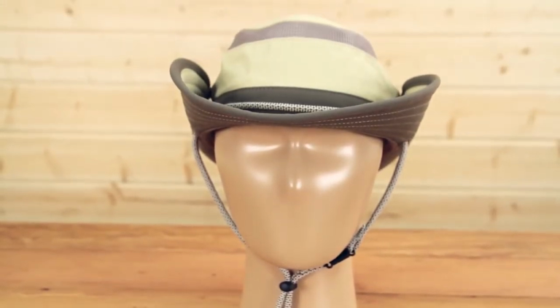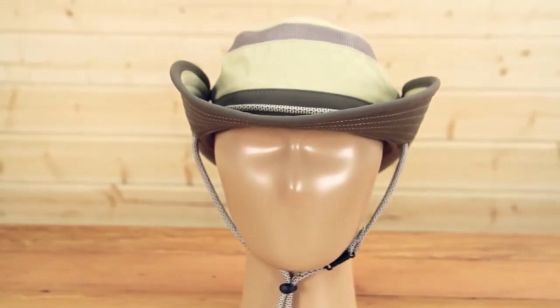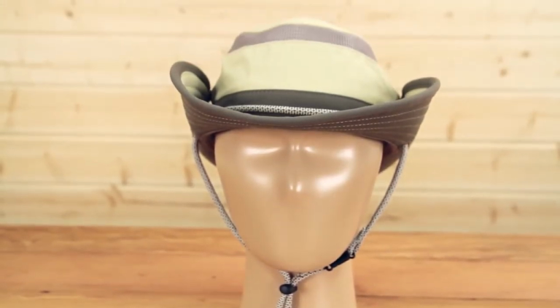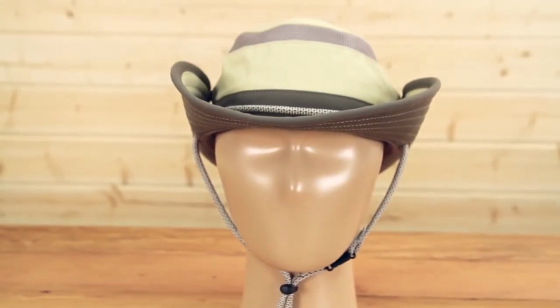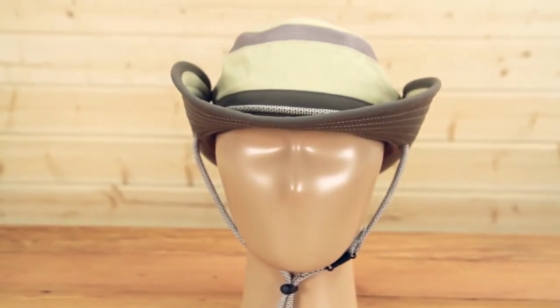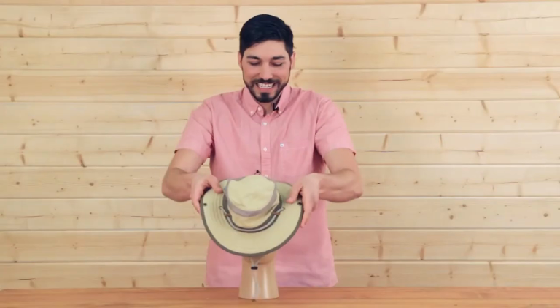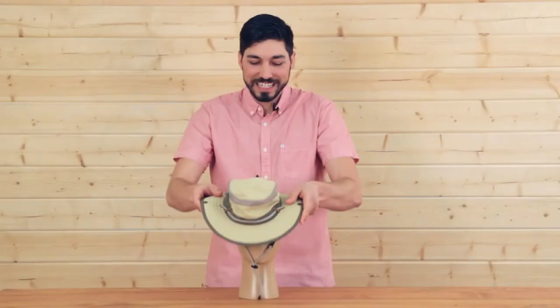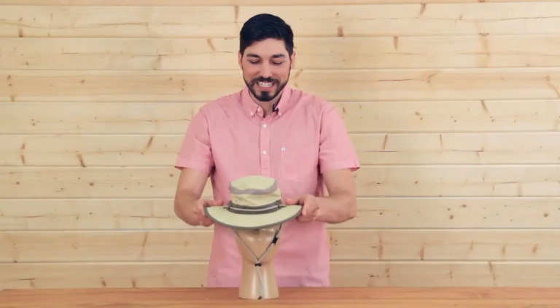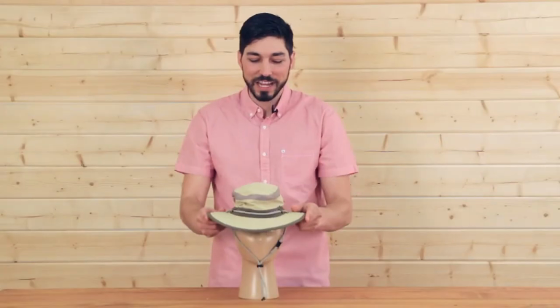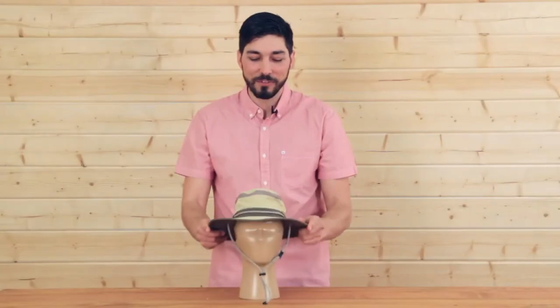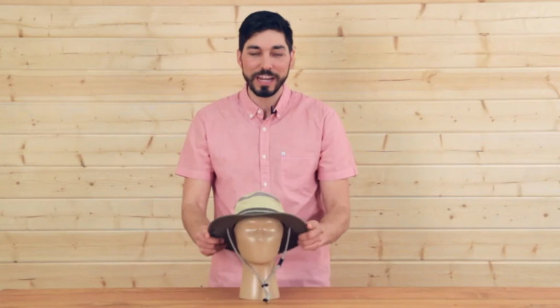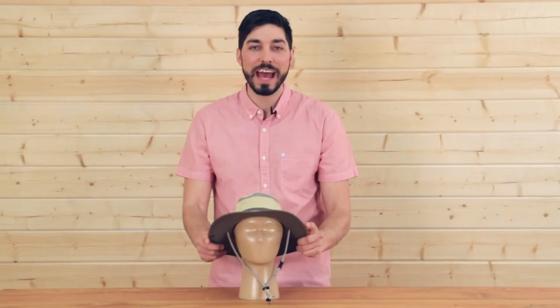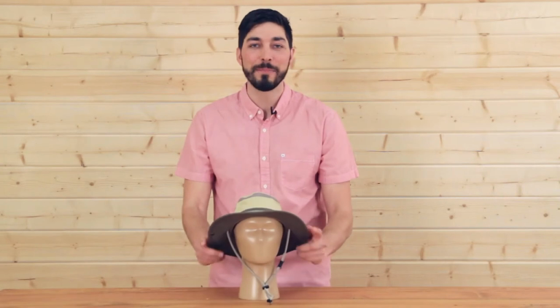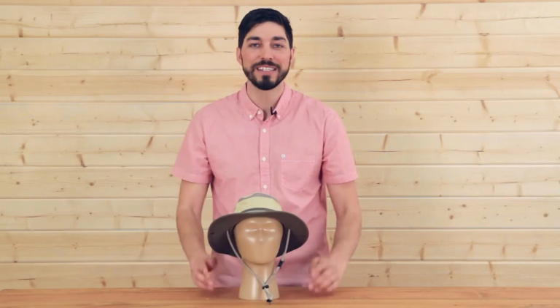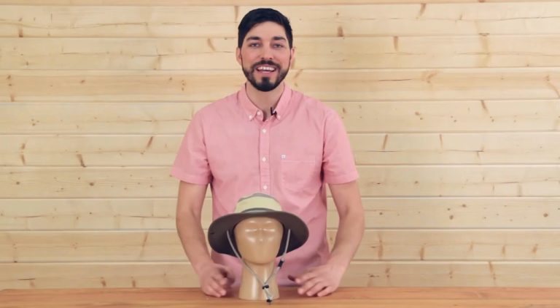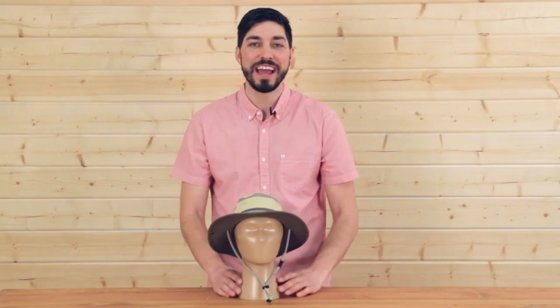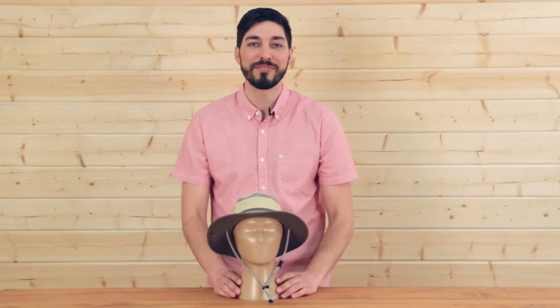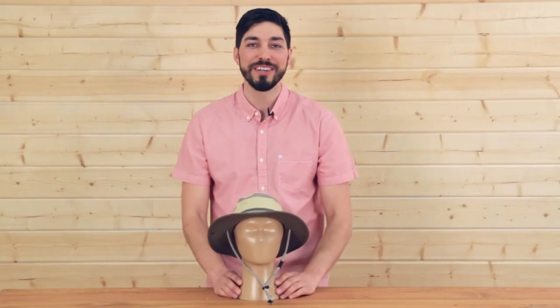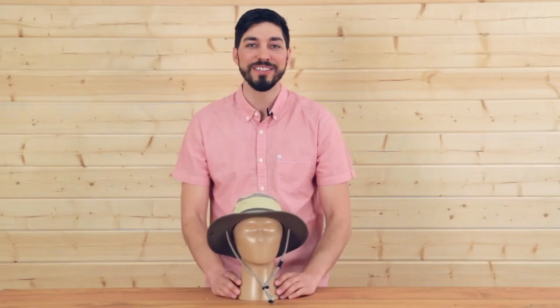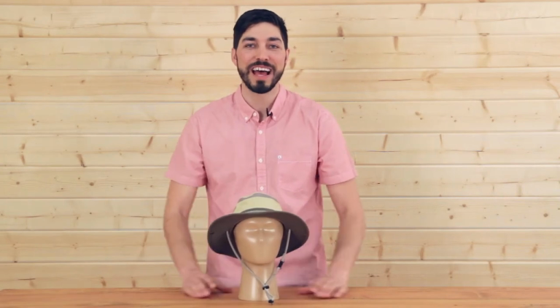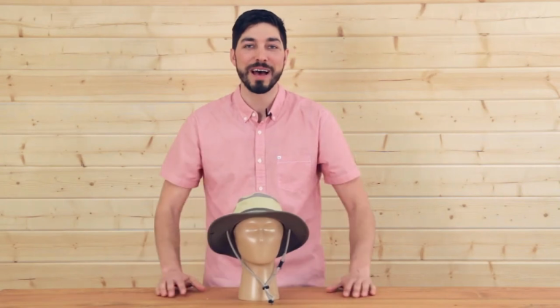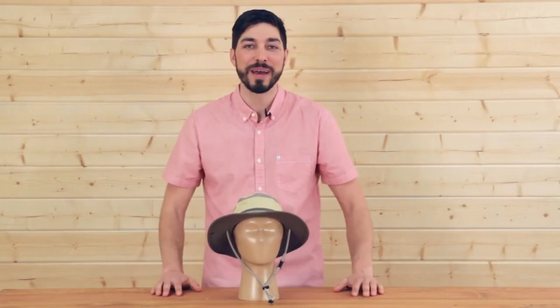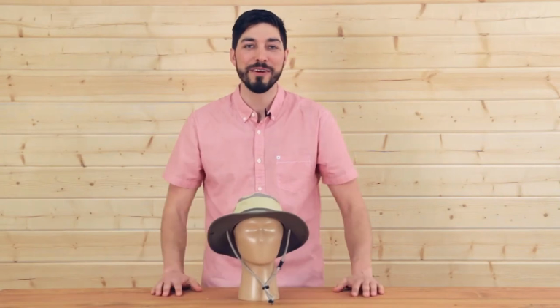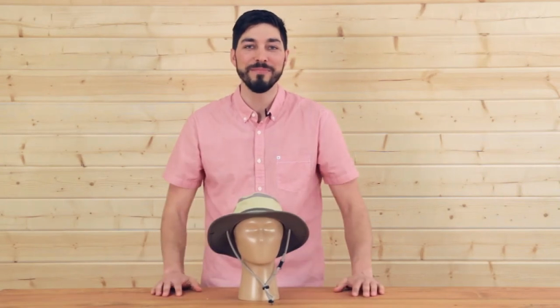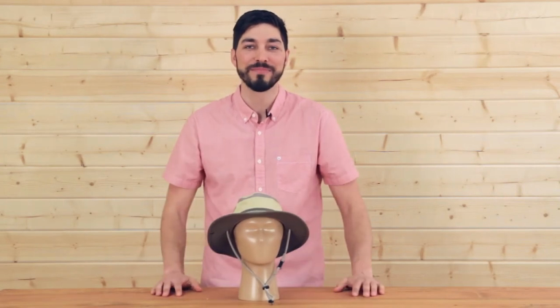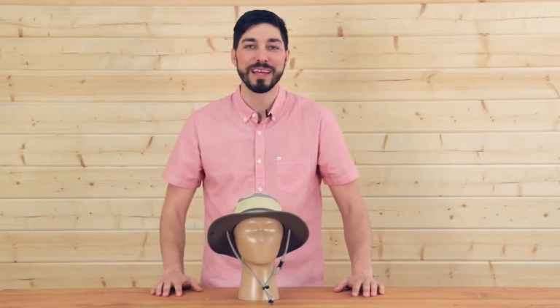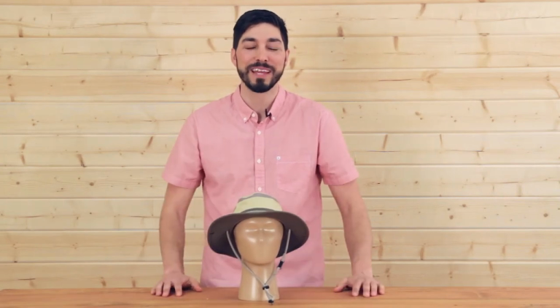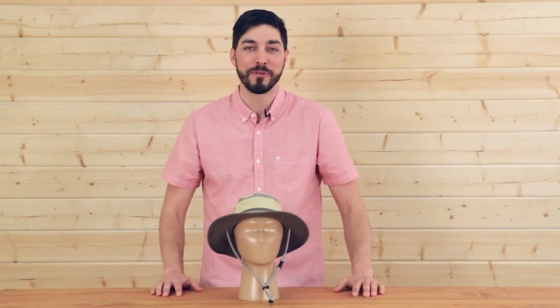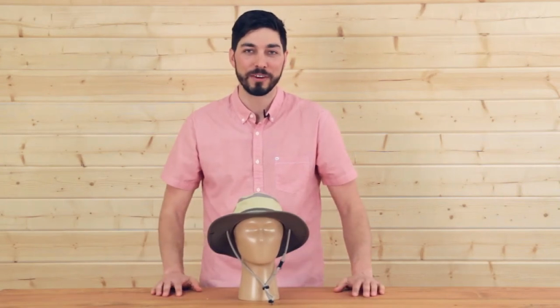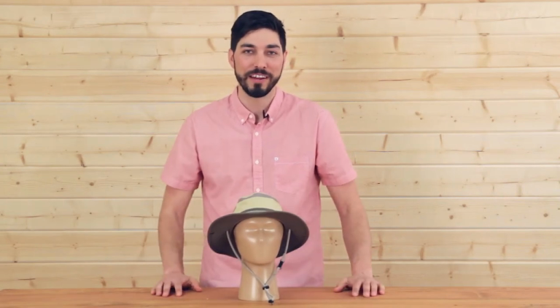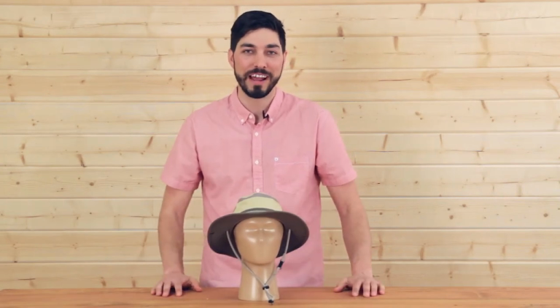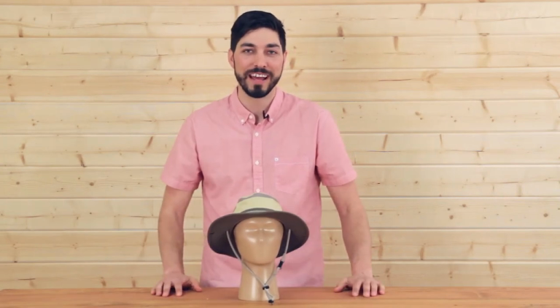Again, this is the Discovery Hat by Sunday Afternoons. I'm Meadow and don't forget your hat.